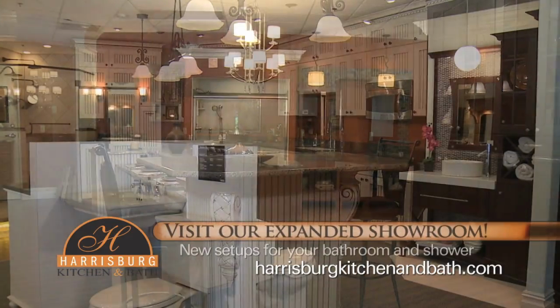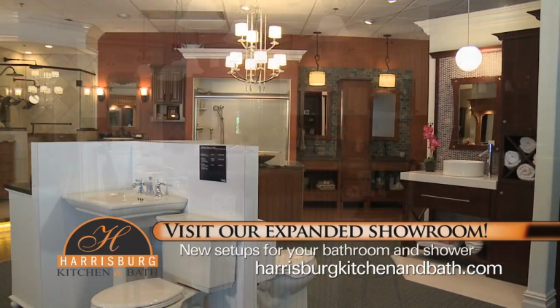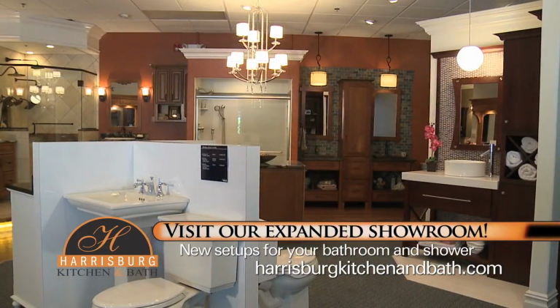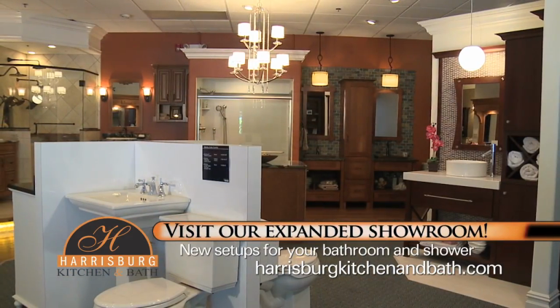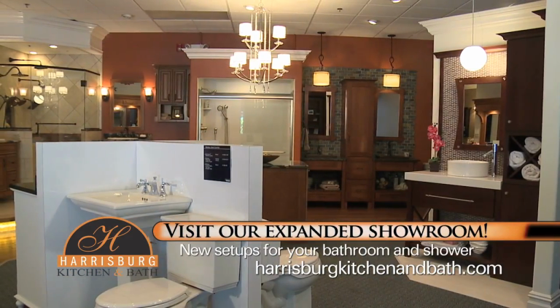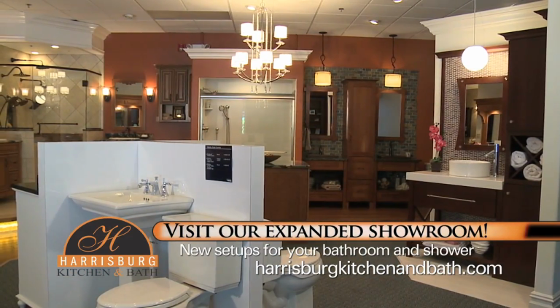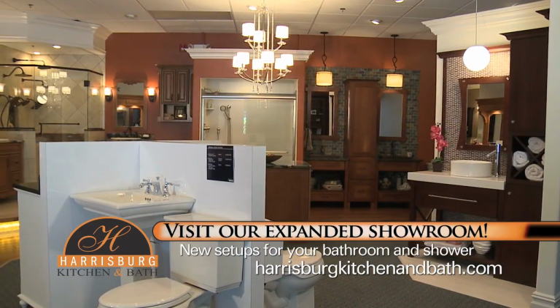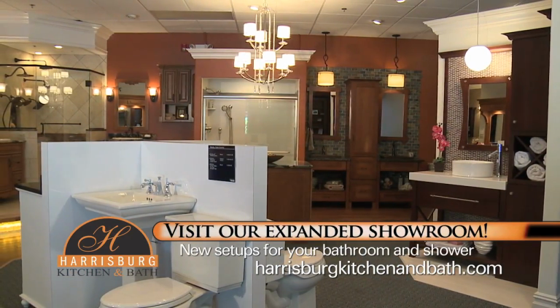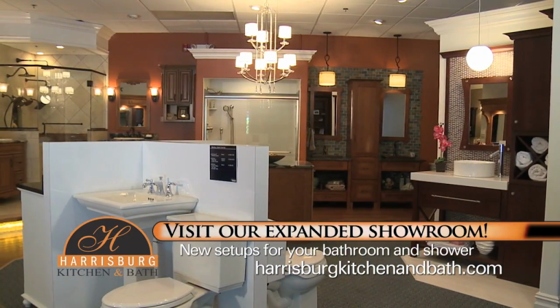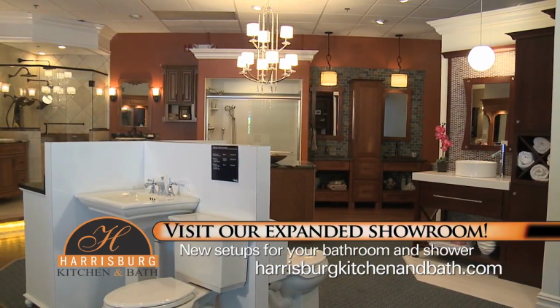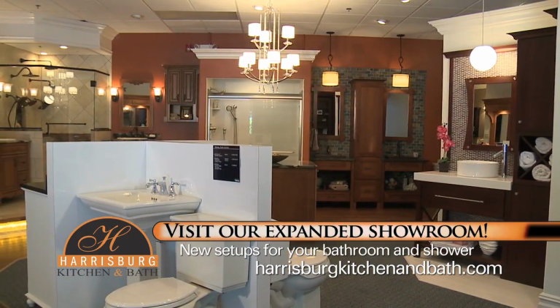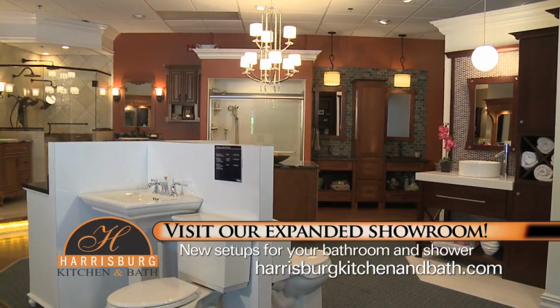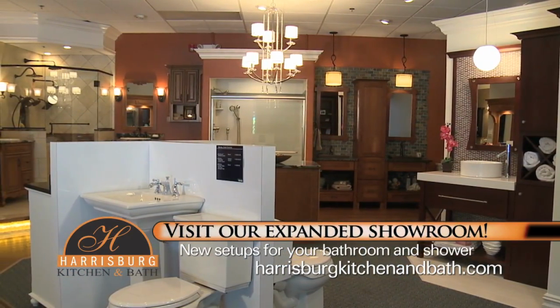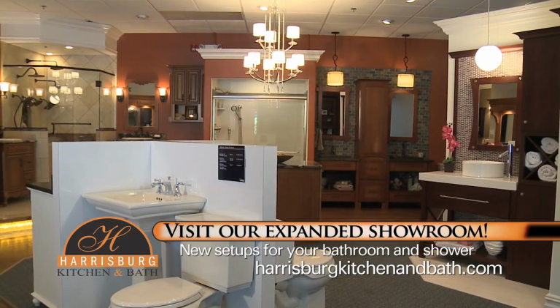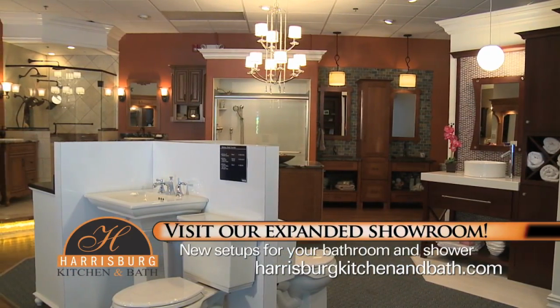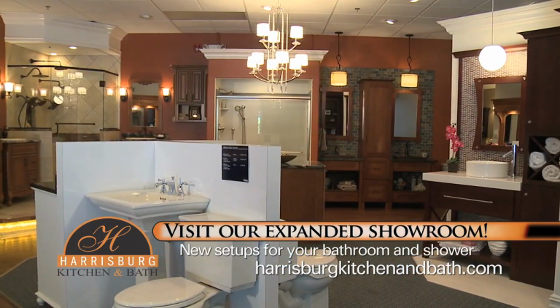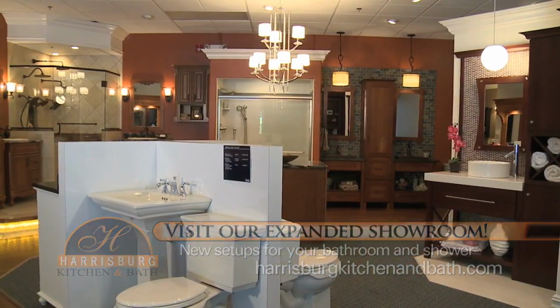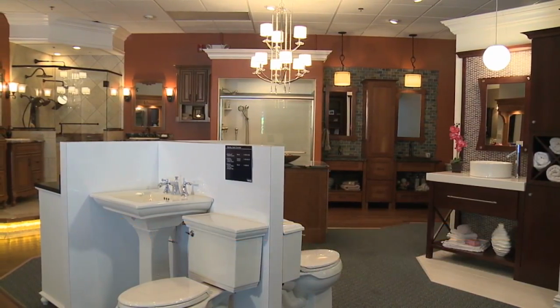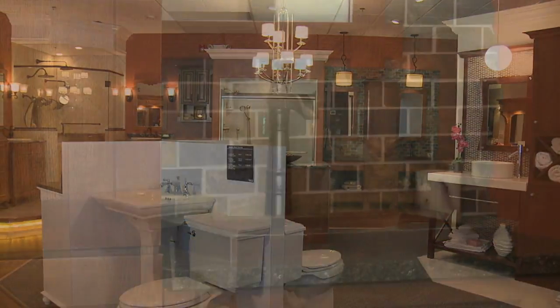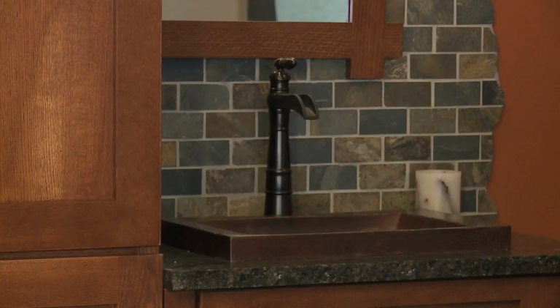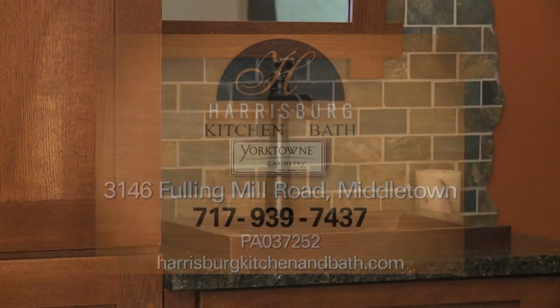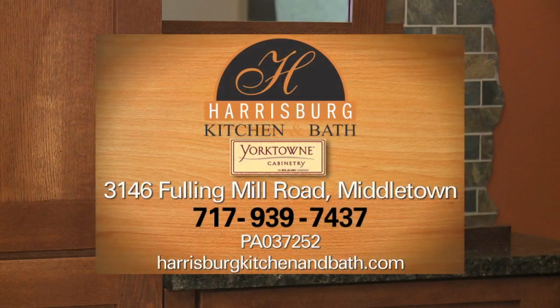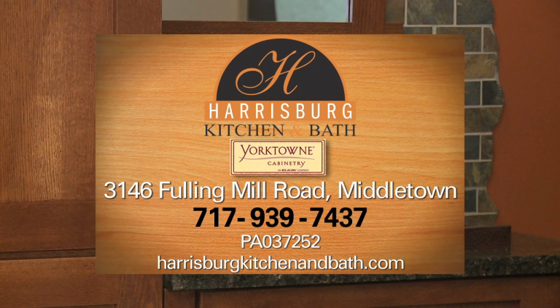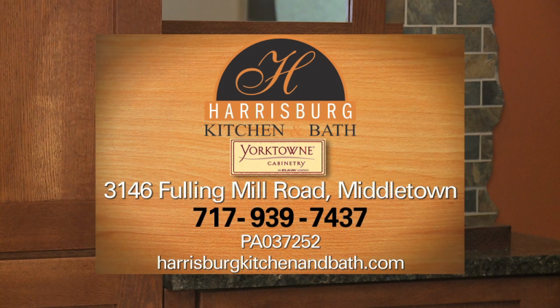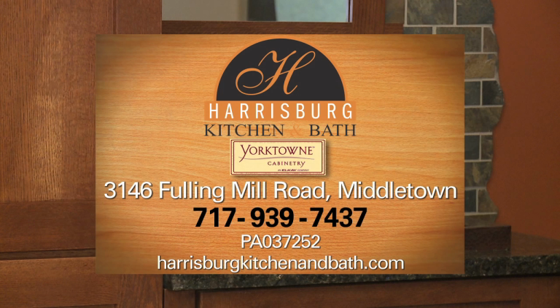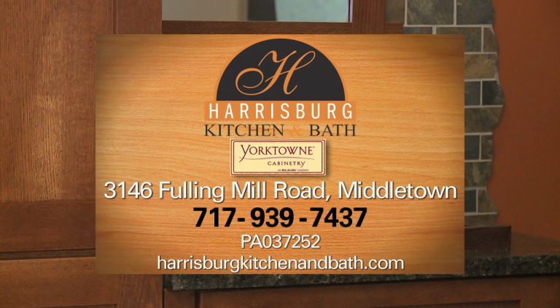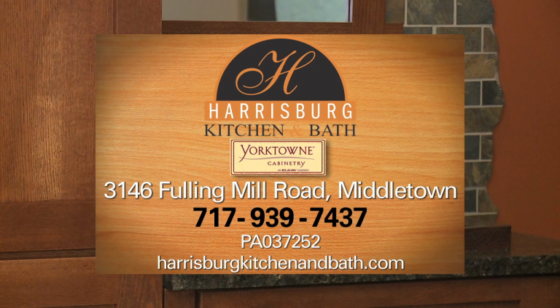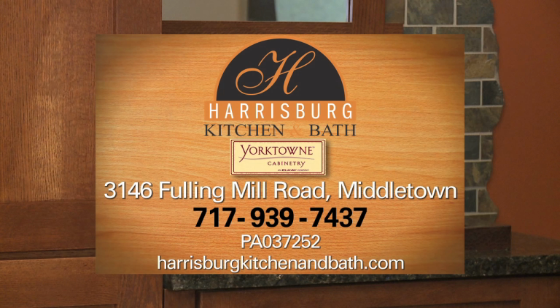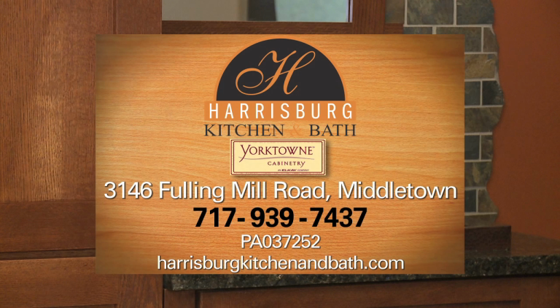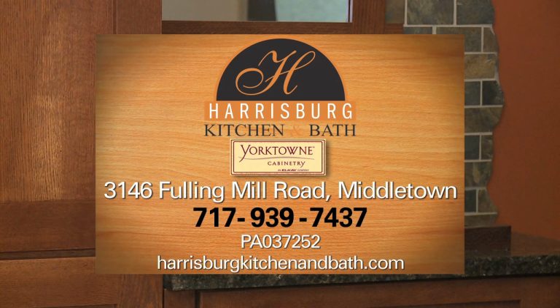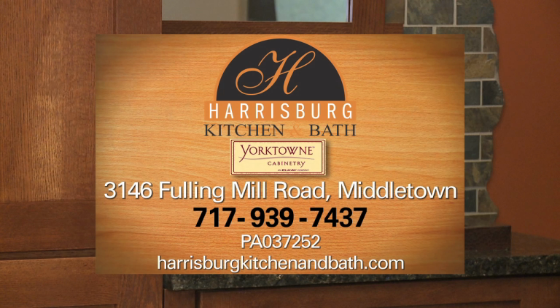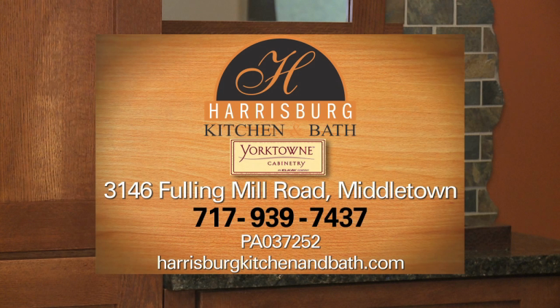Visit our expanded showroom featuring all new setups for your bathroom and shower. Harrisburg Kitchen and Bath, Fulling Mill Road in Middletown.